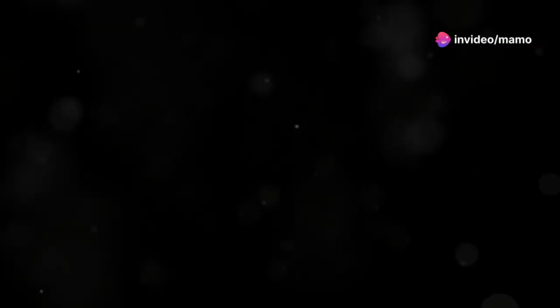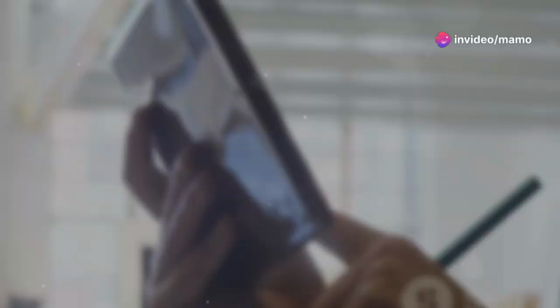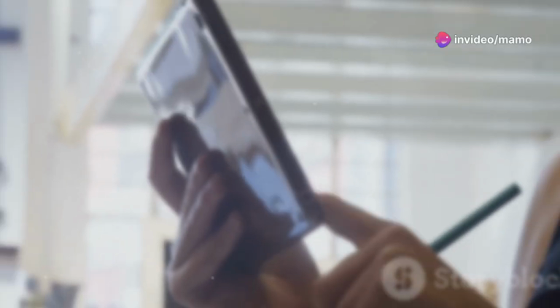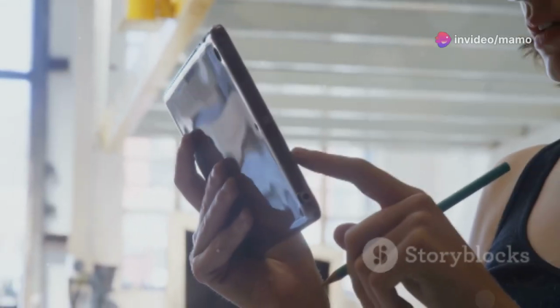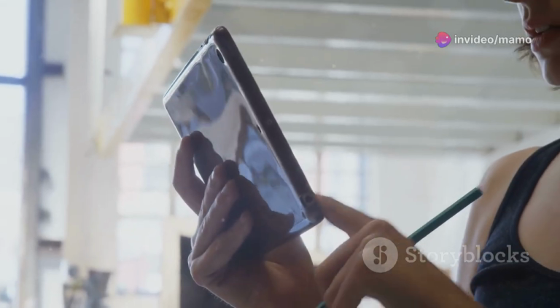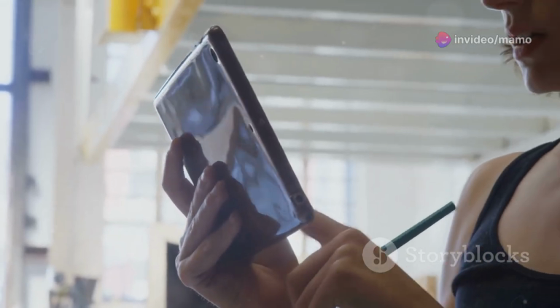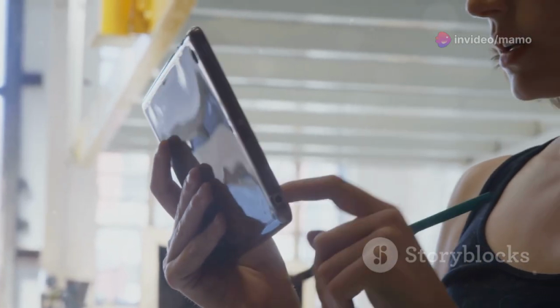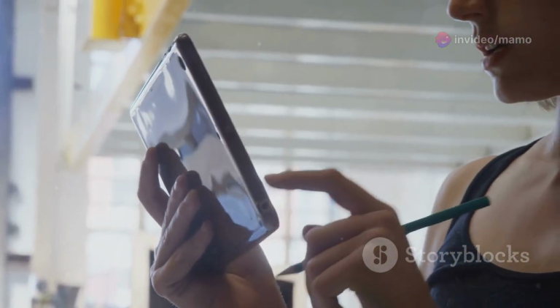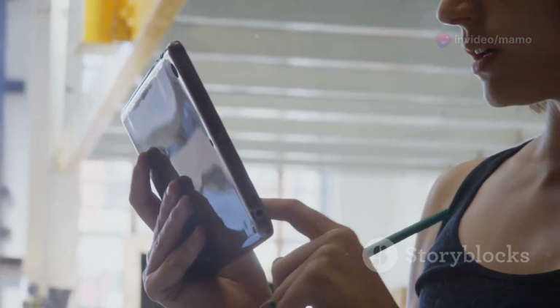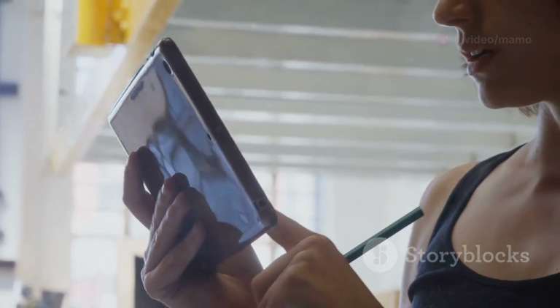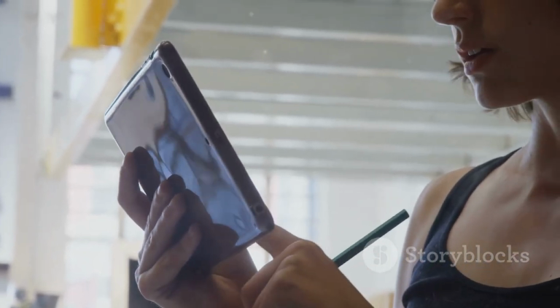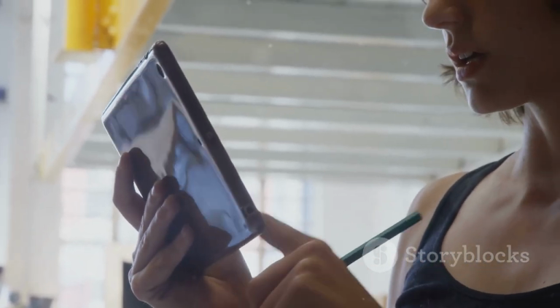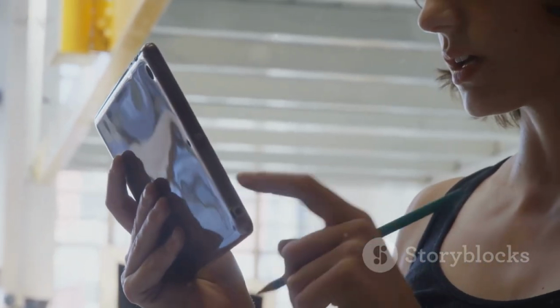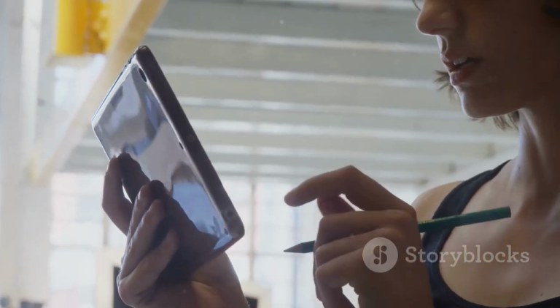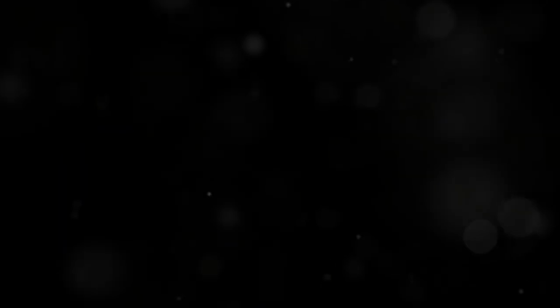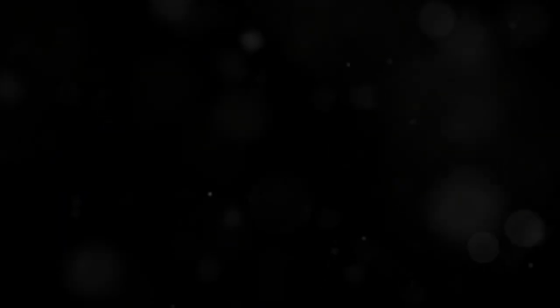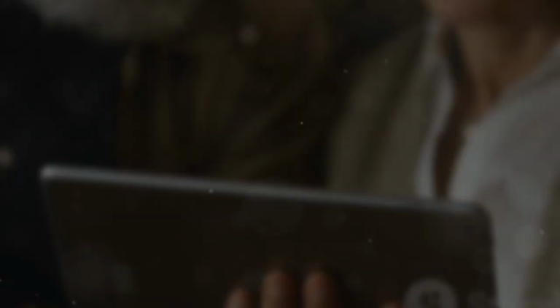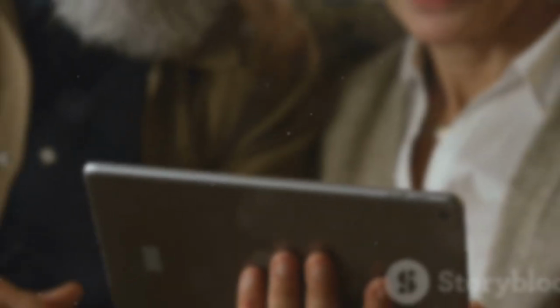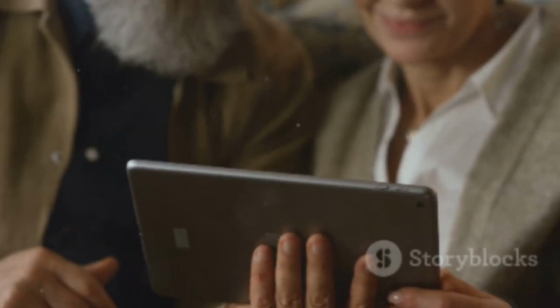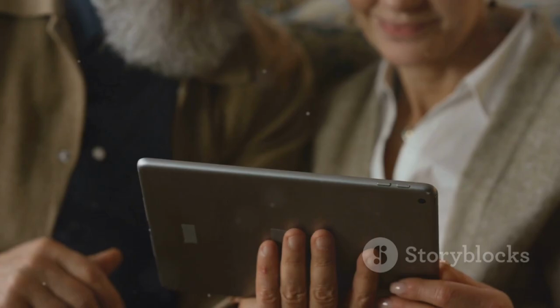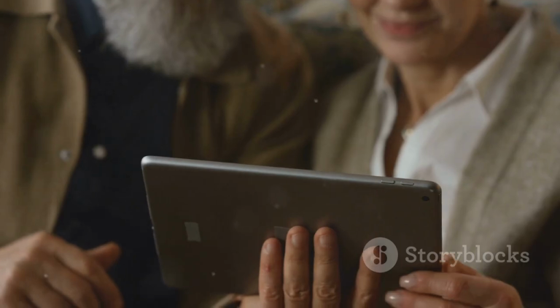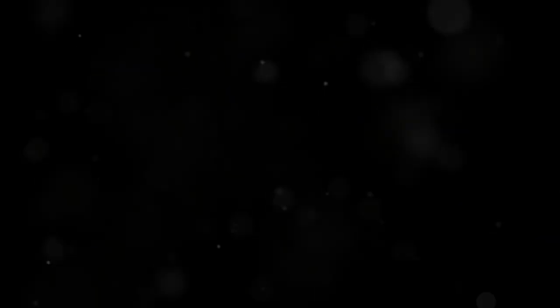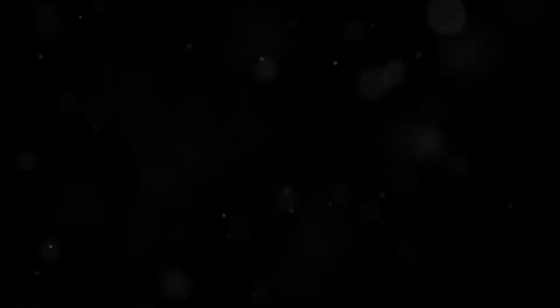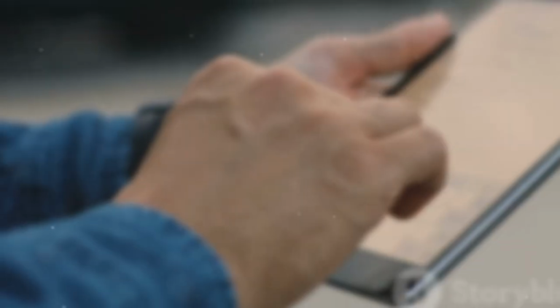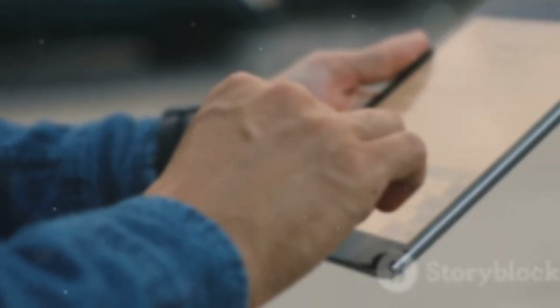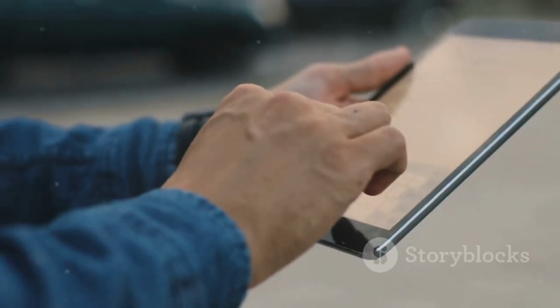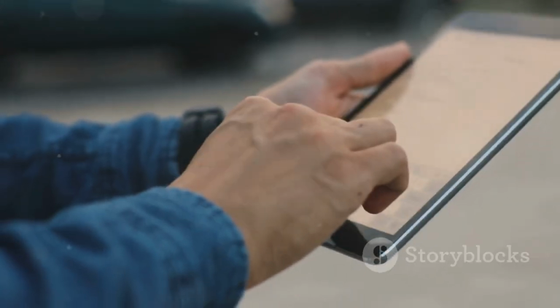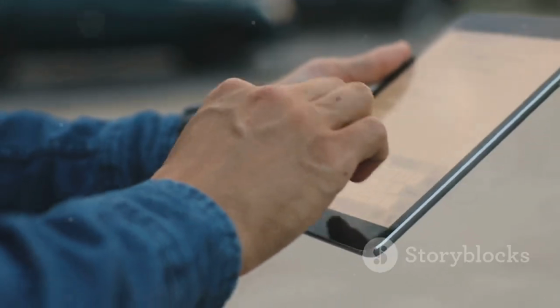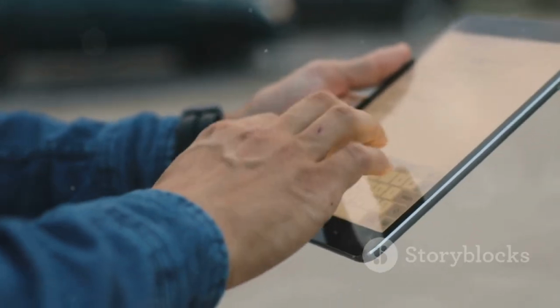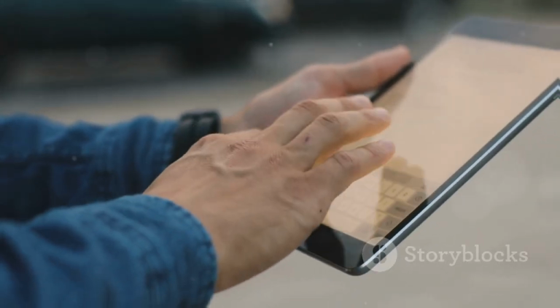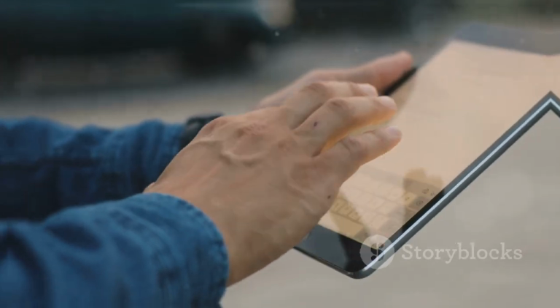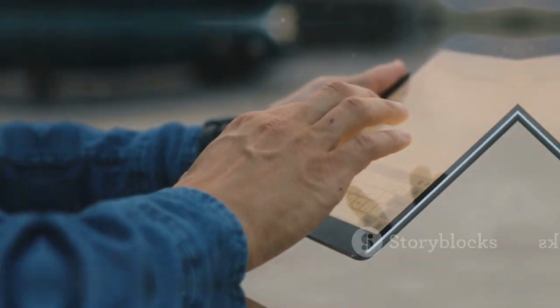The Google Pixel tablet — where productivity meets entertainment. Ready to transform your tech life? Get yours today and experience the future now.